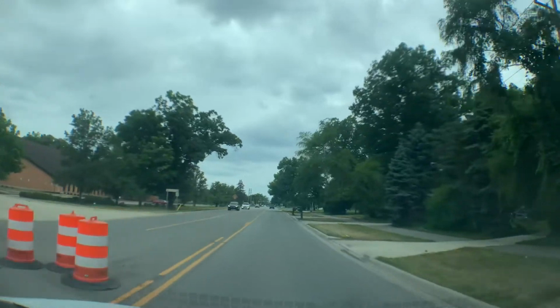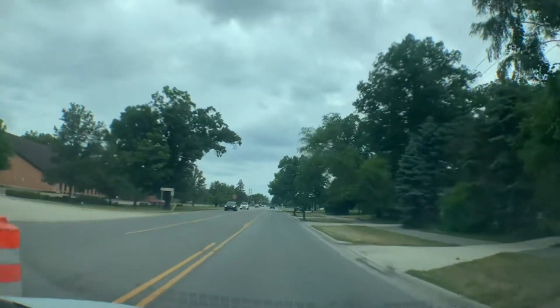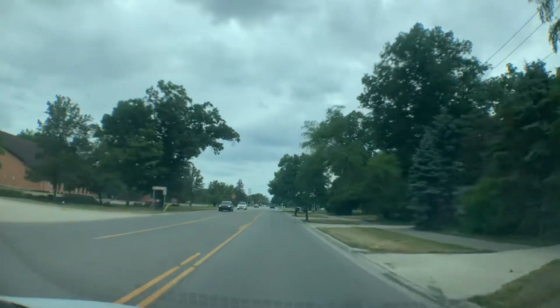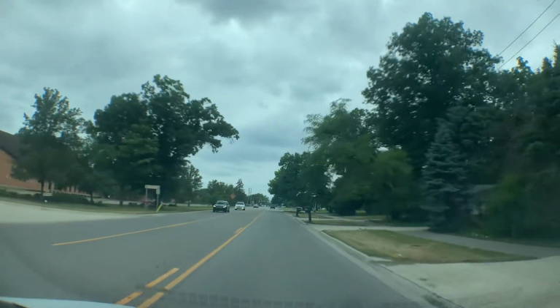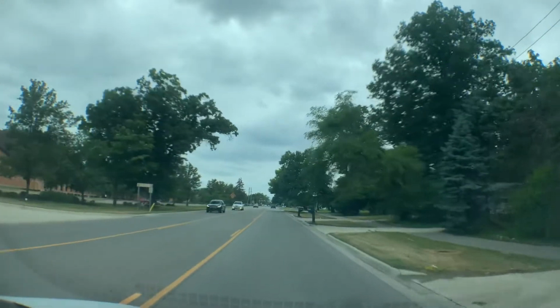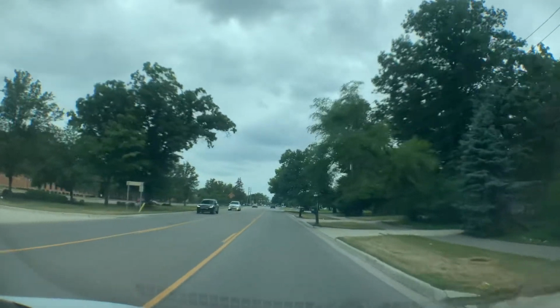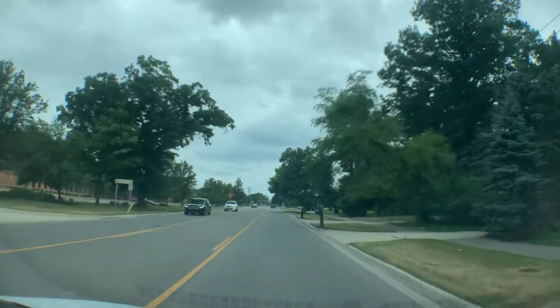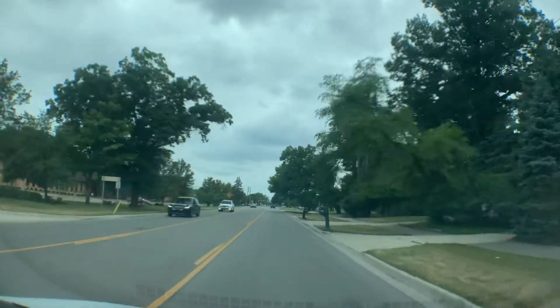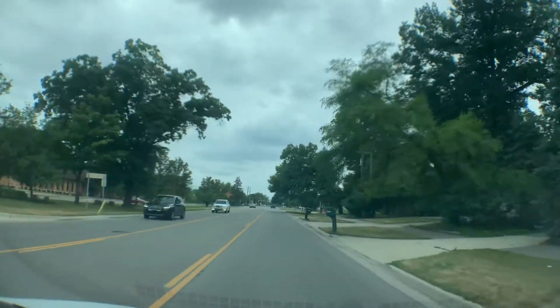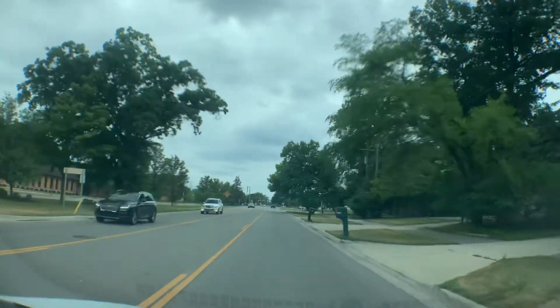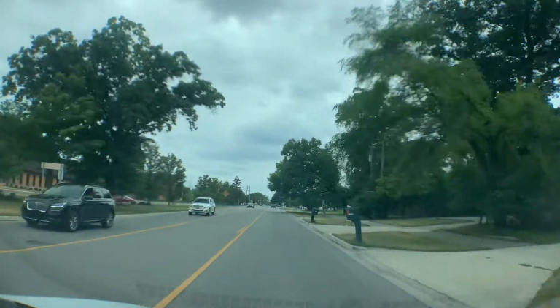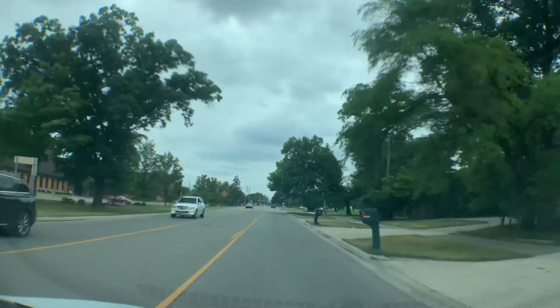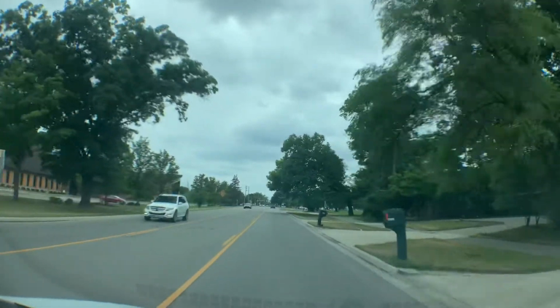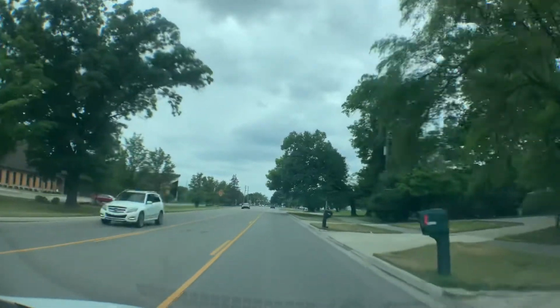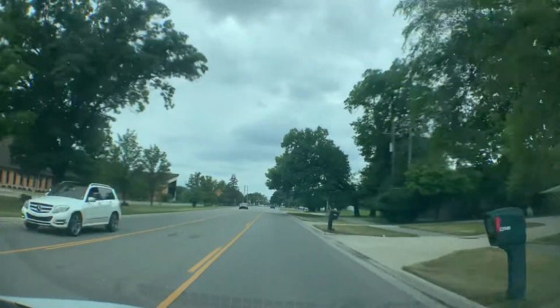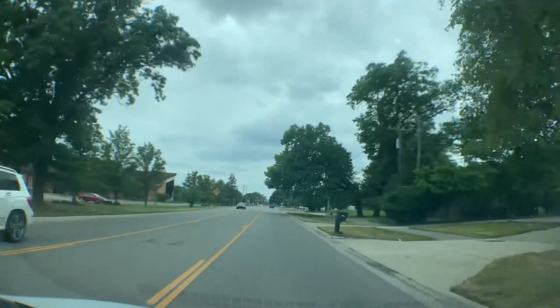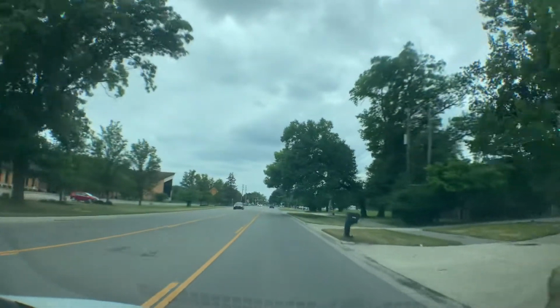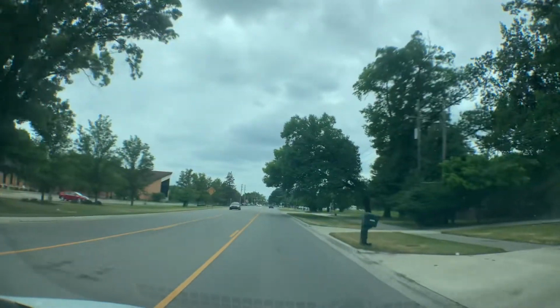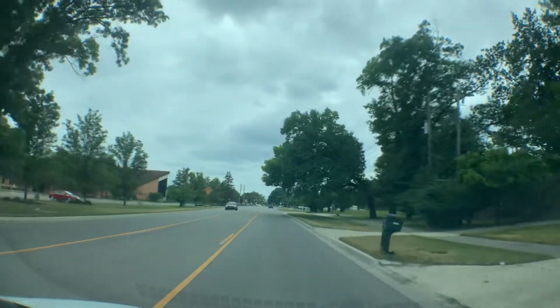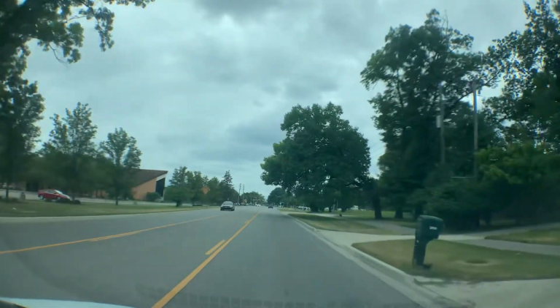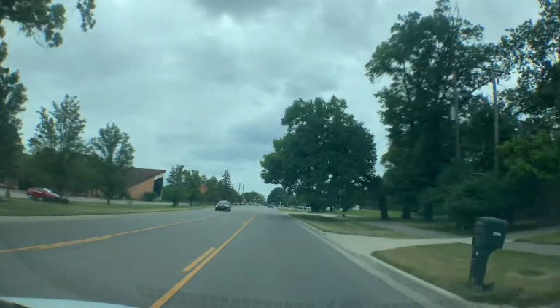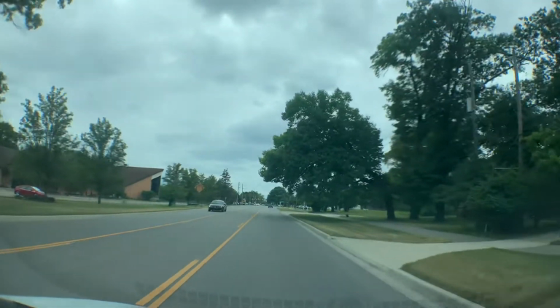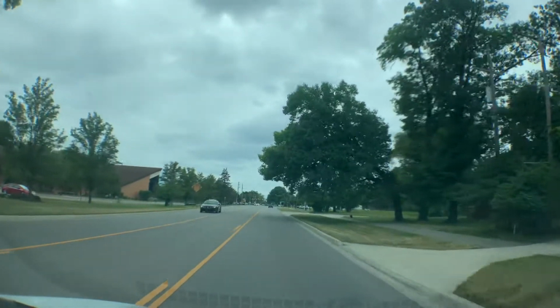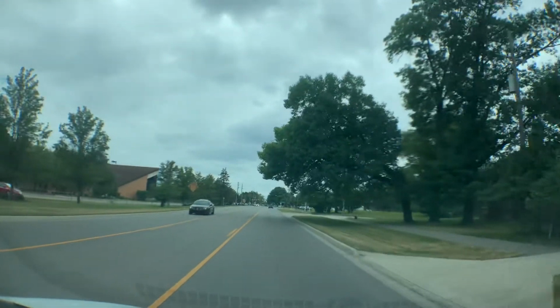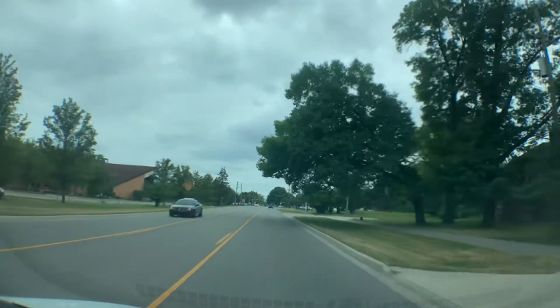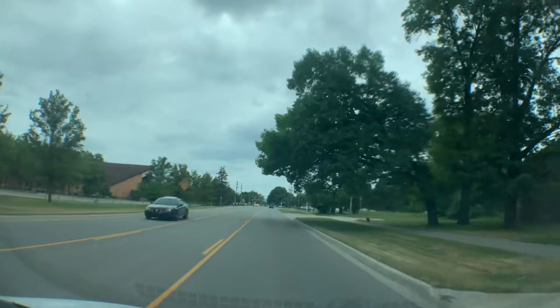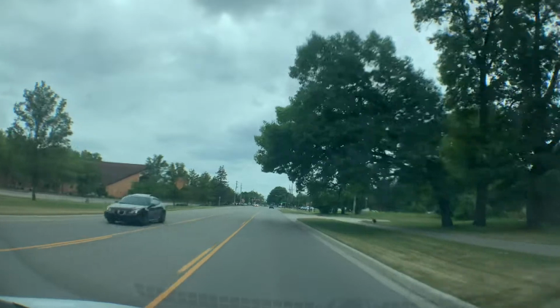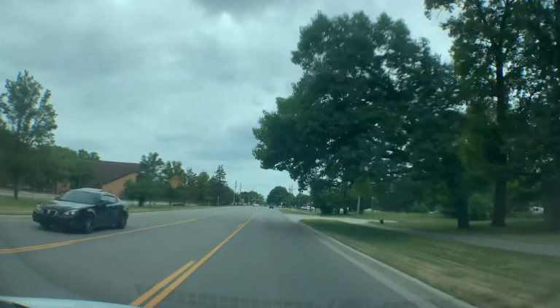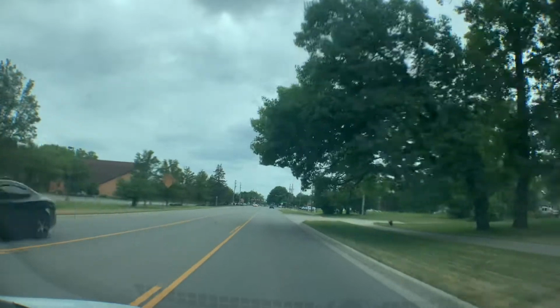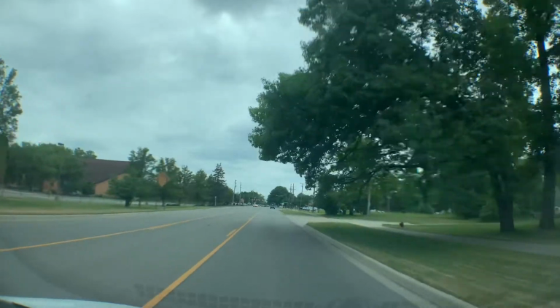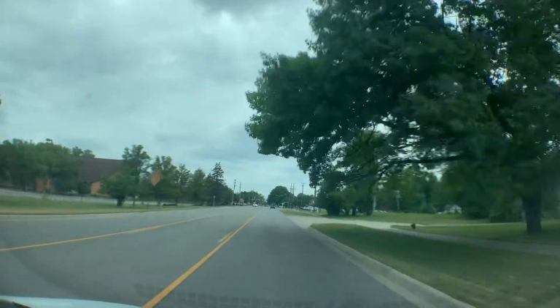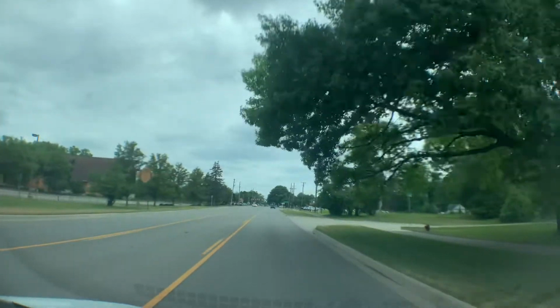You're at 23400 to 23478W, 9 Mile Road, Southfield, Michigan.